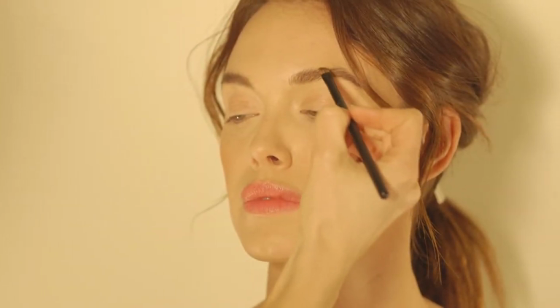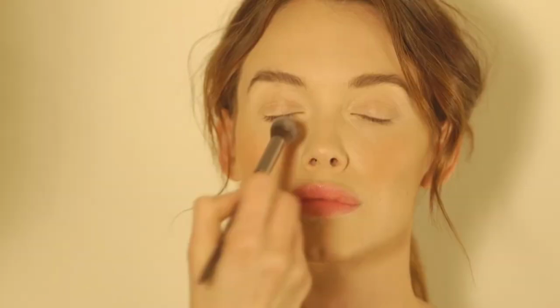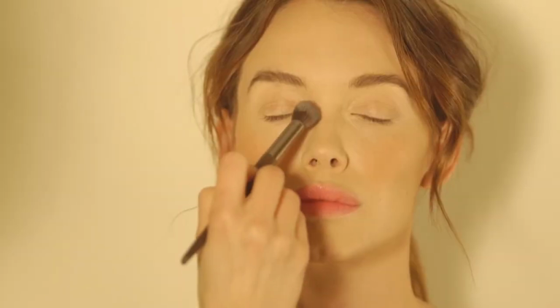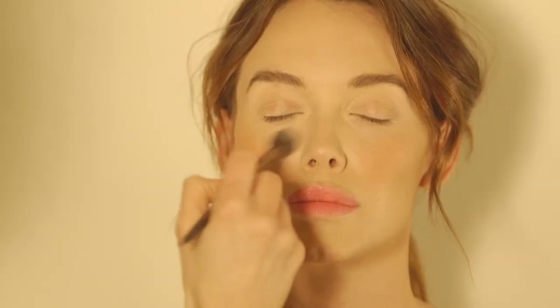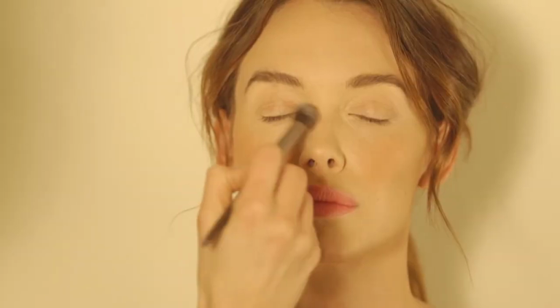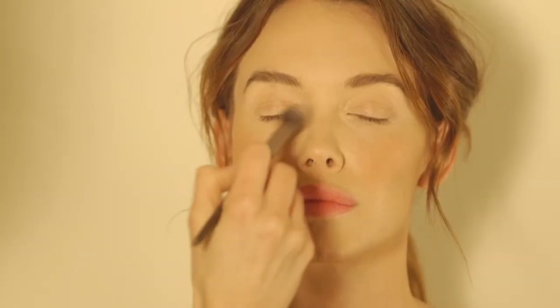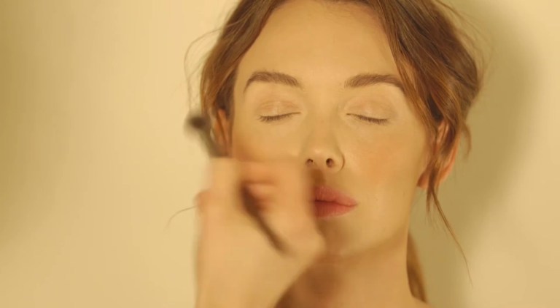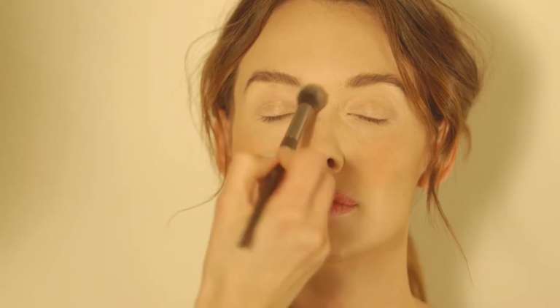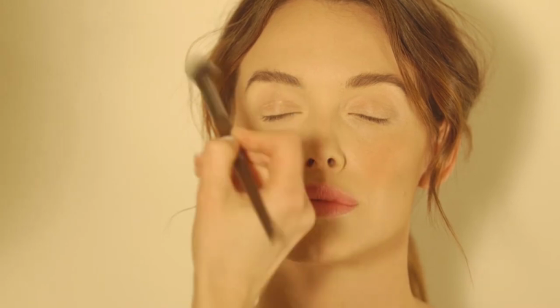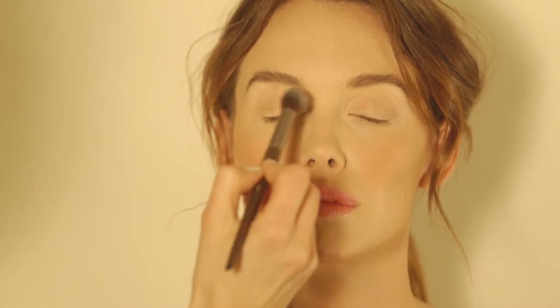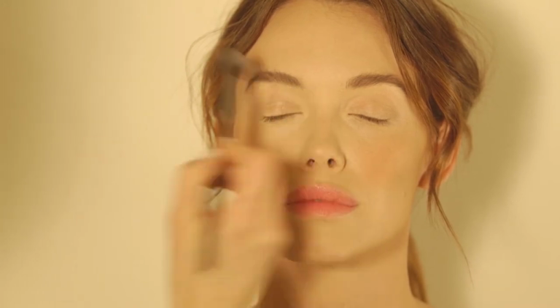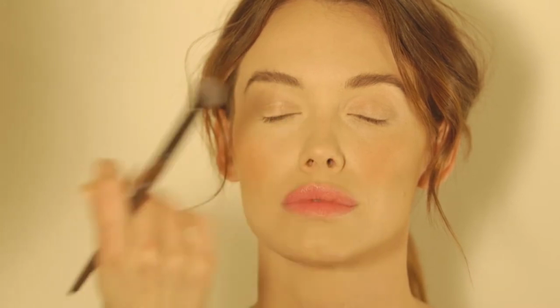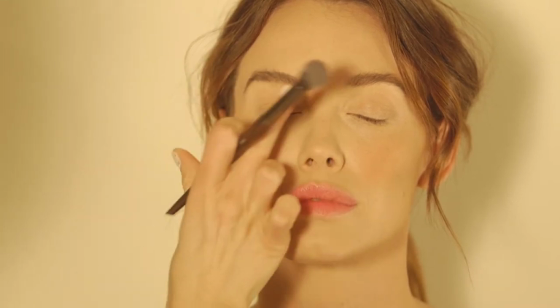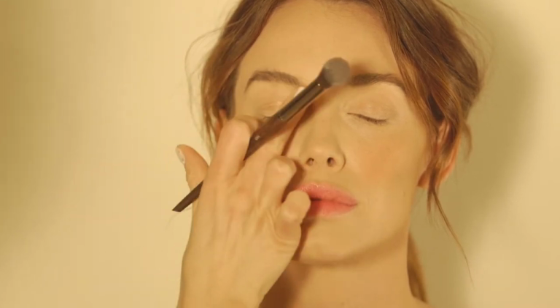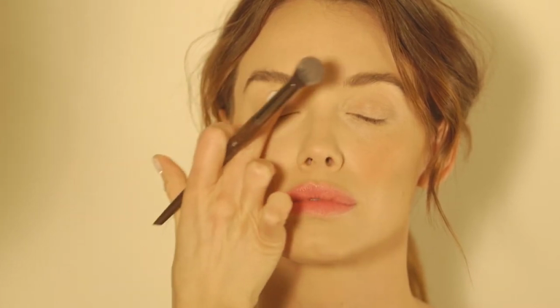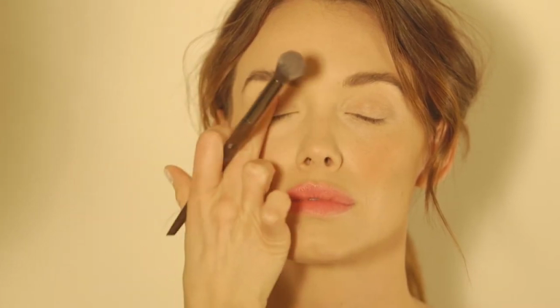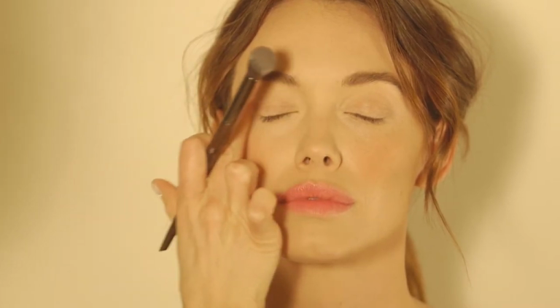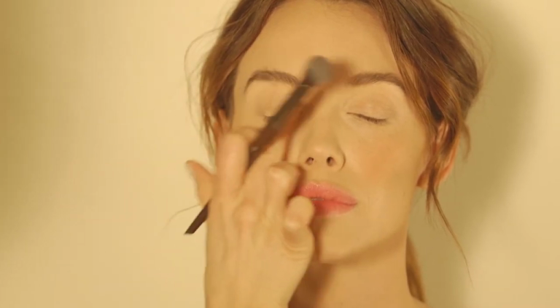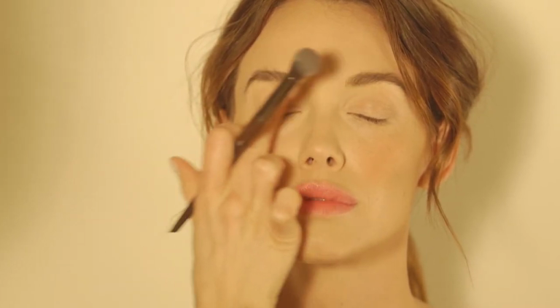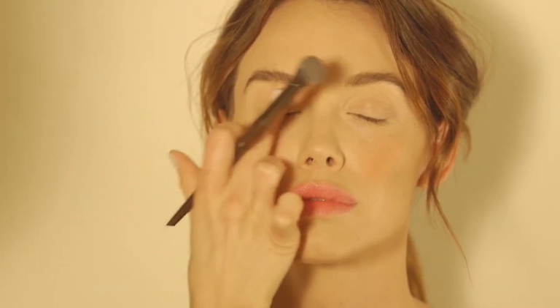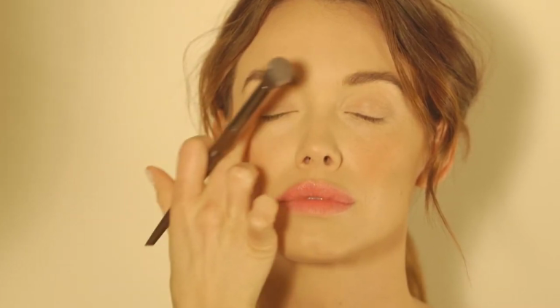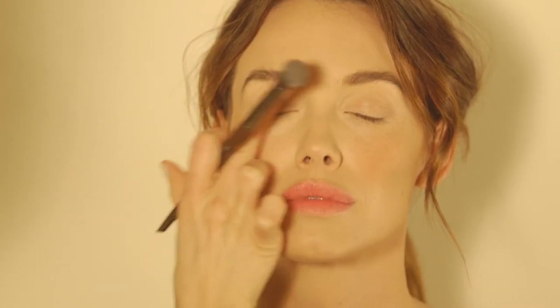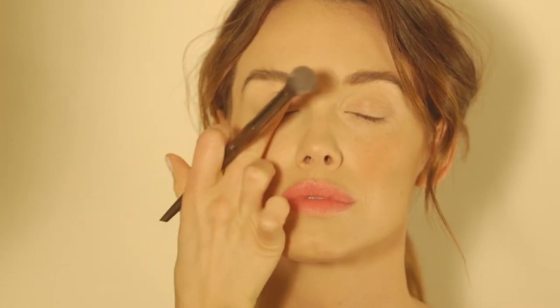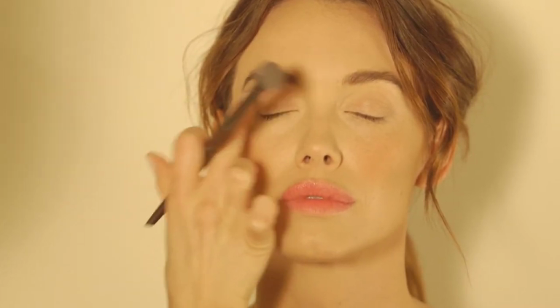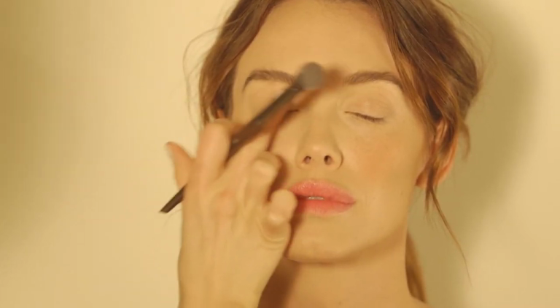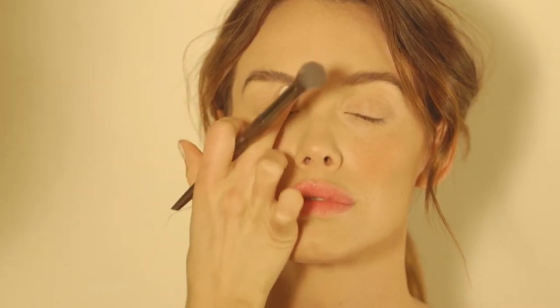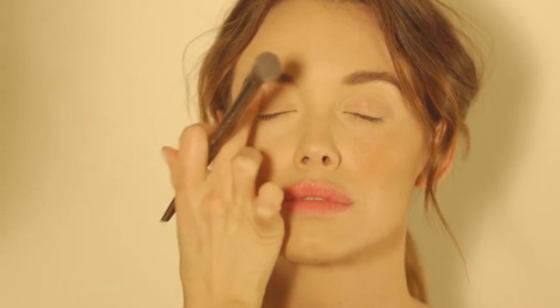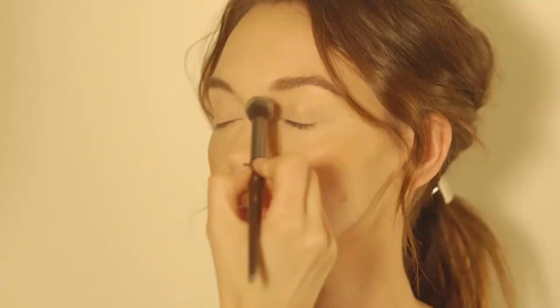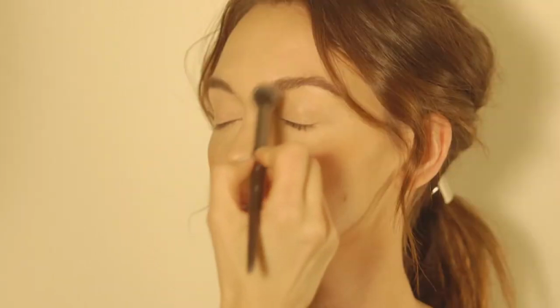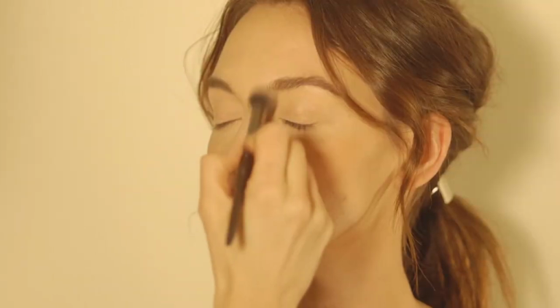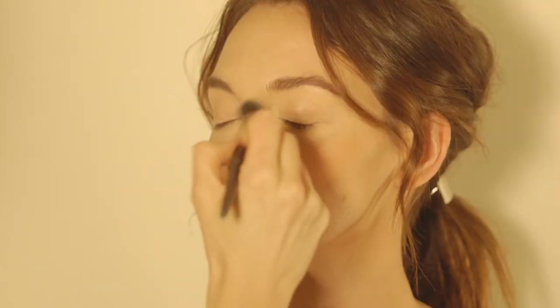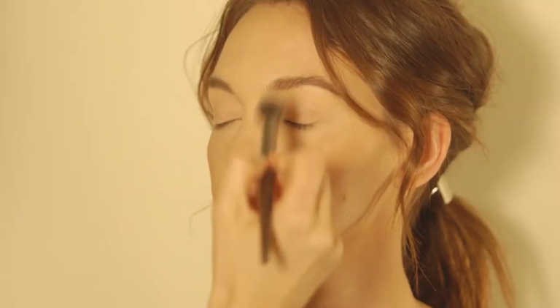With a loose powder, lightly dust over T-zones and under eyes to take away any extra shine.